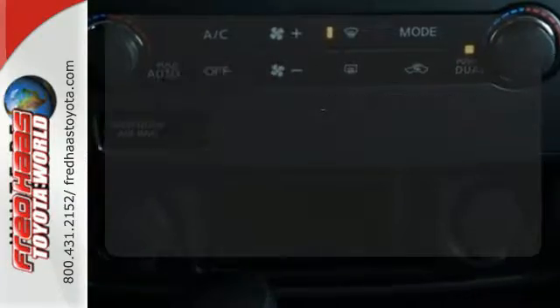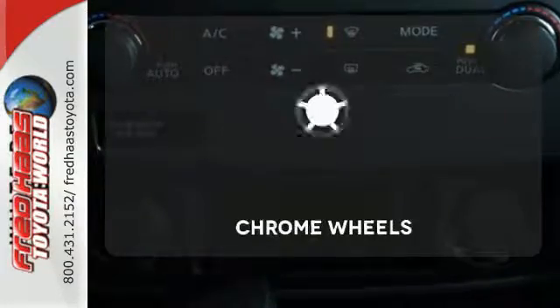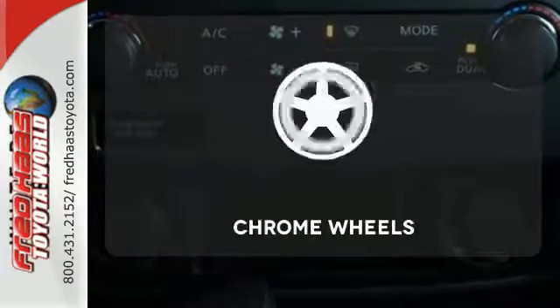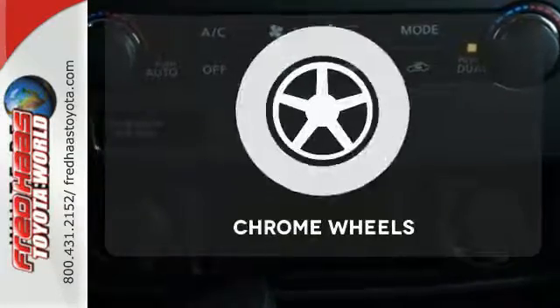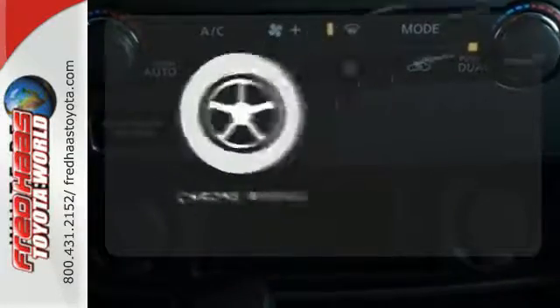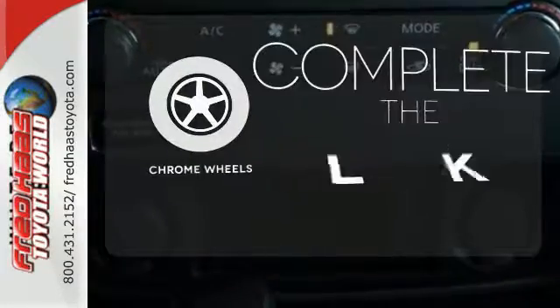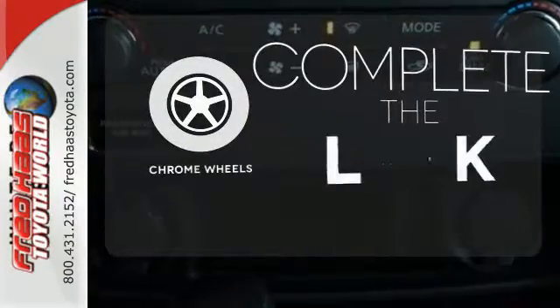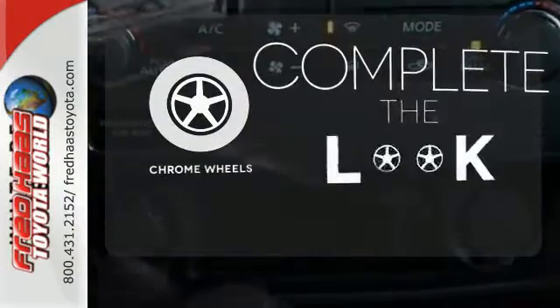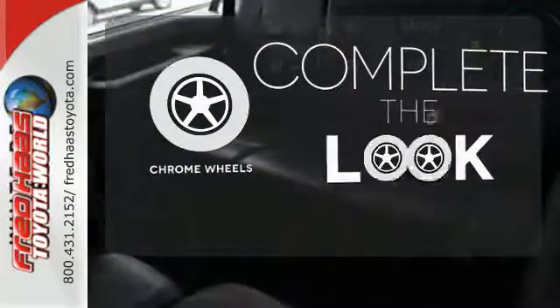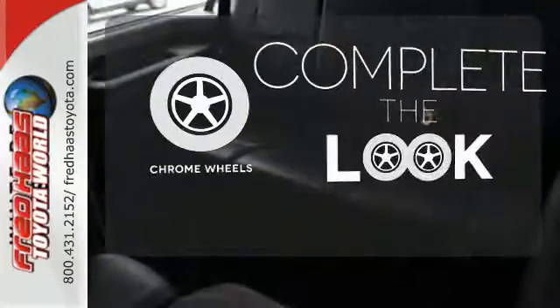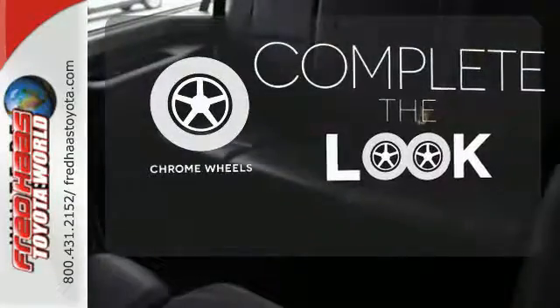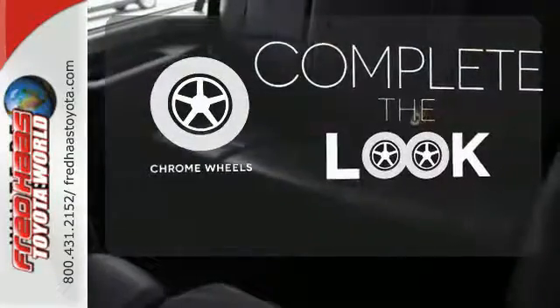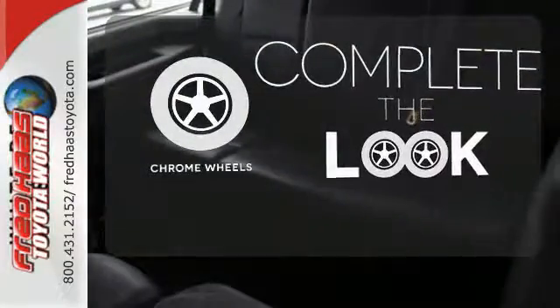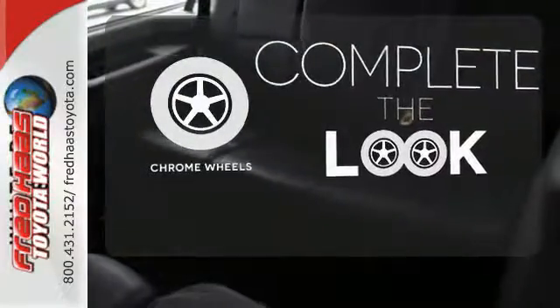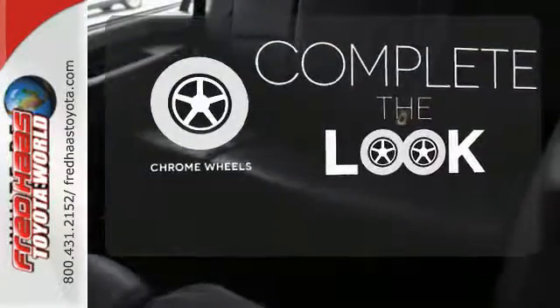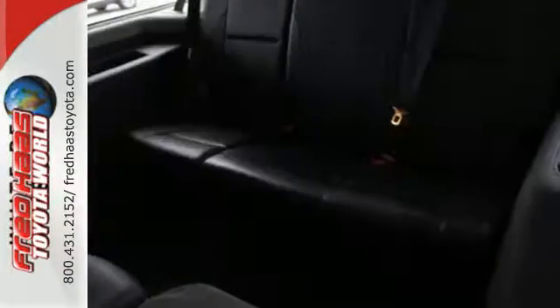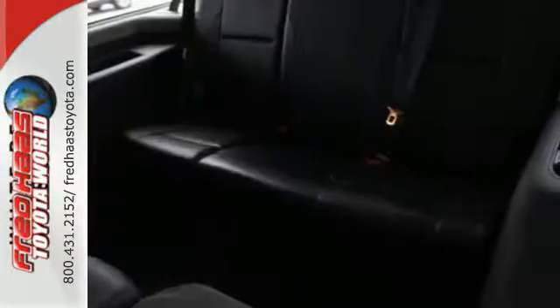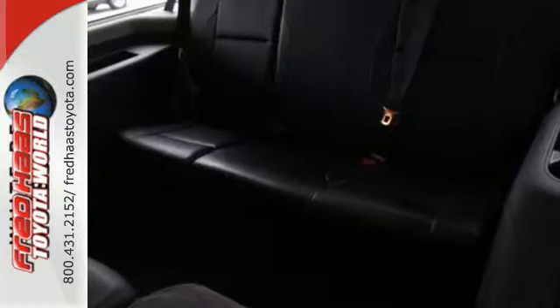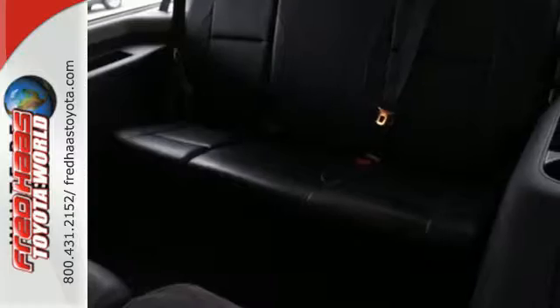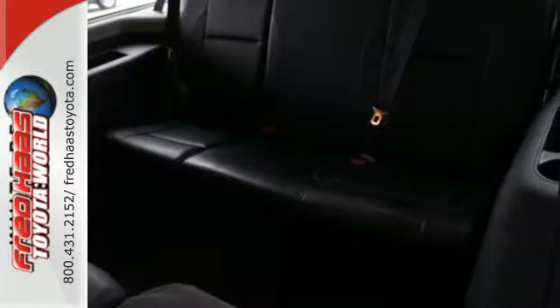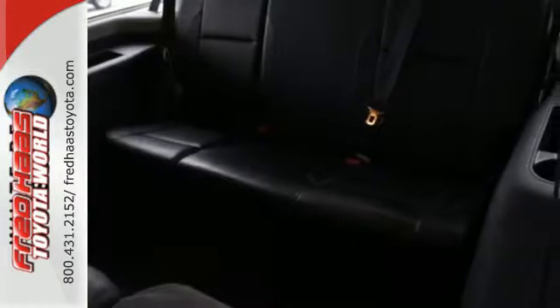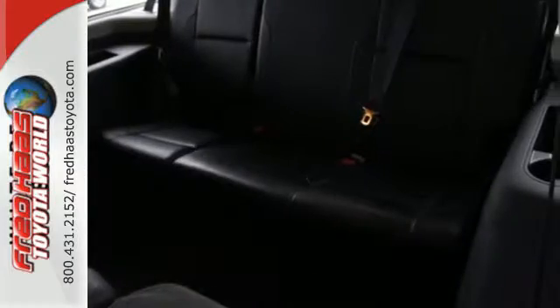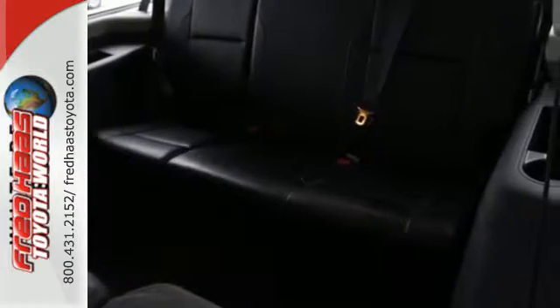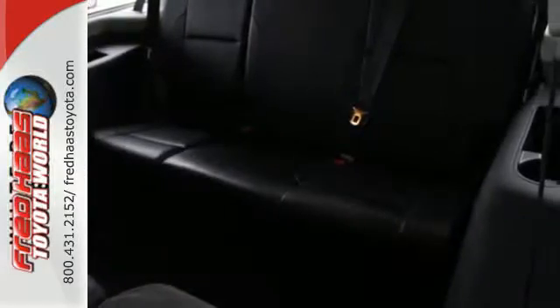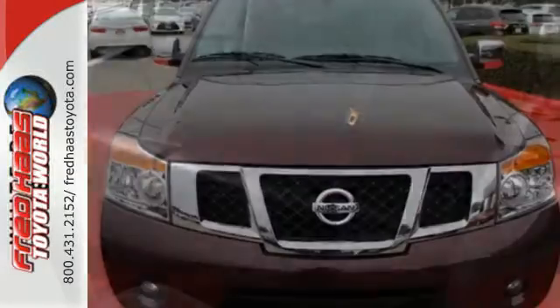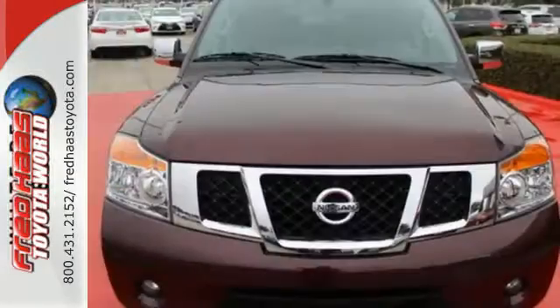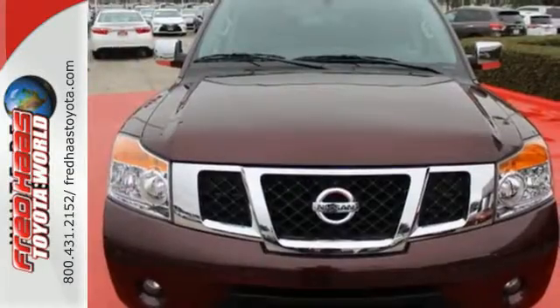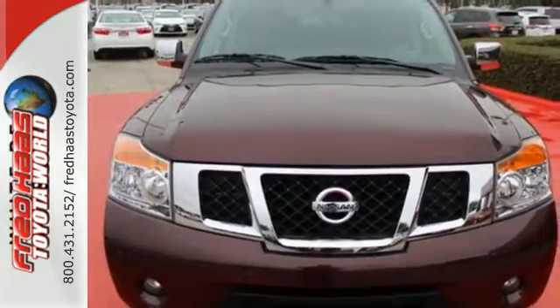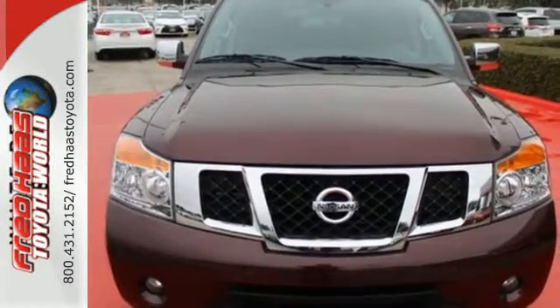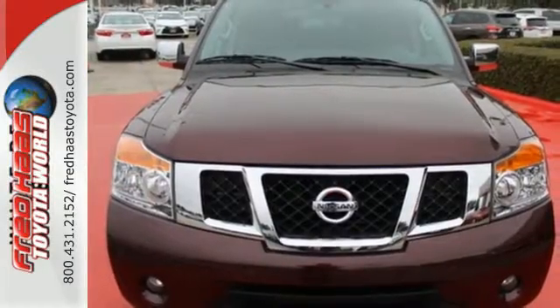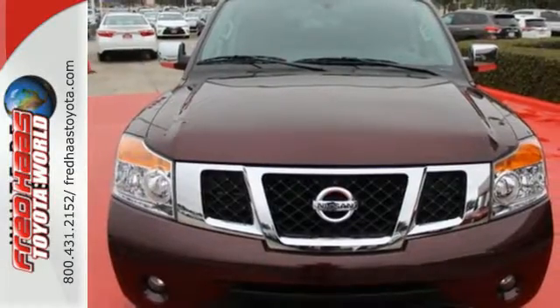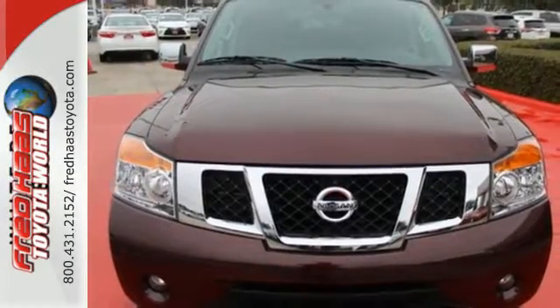Head to toe, your look is complete with chrome wheels. Traditionally rugged, yet modern. Test drive this Nissan Armada today.